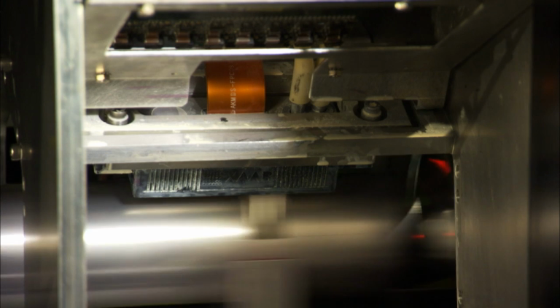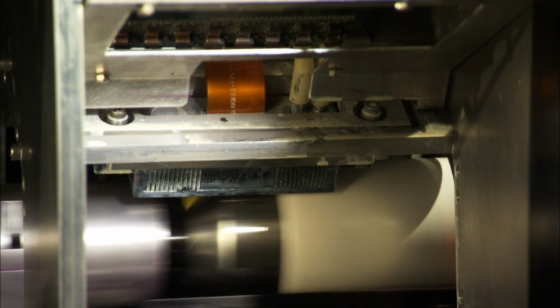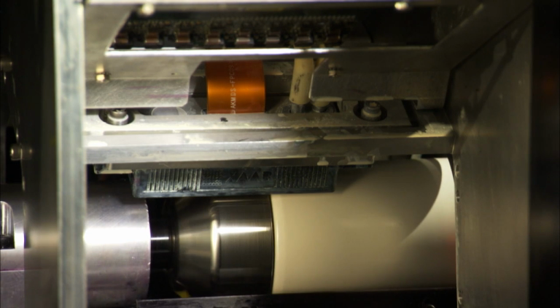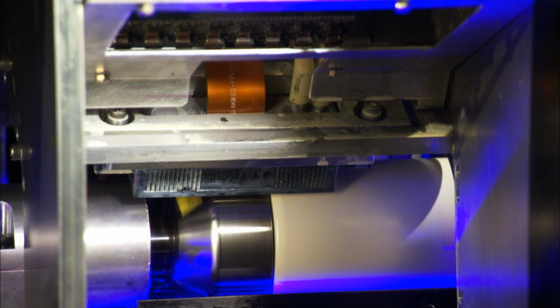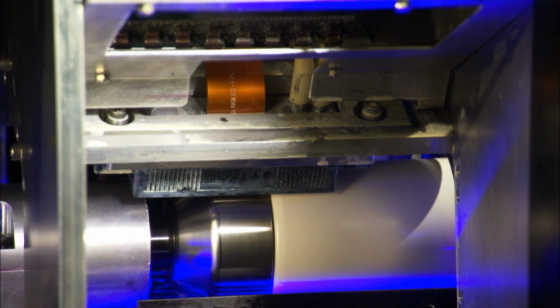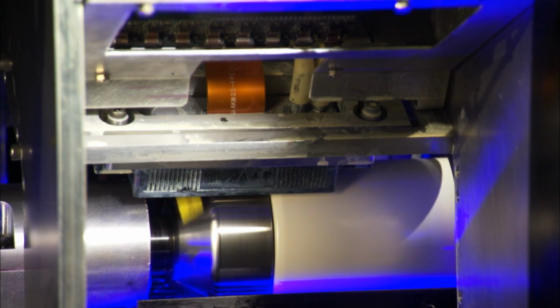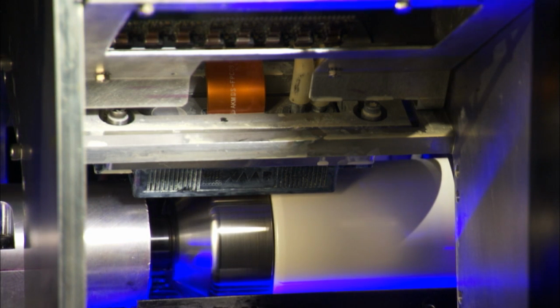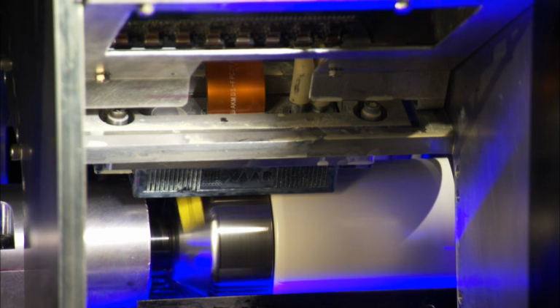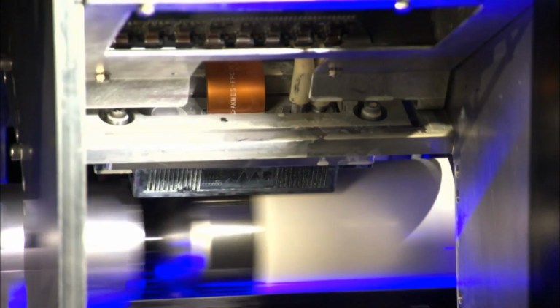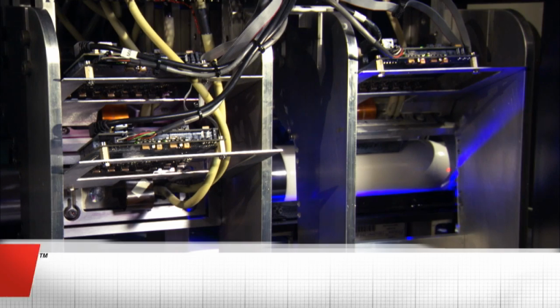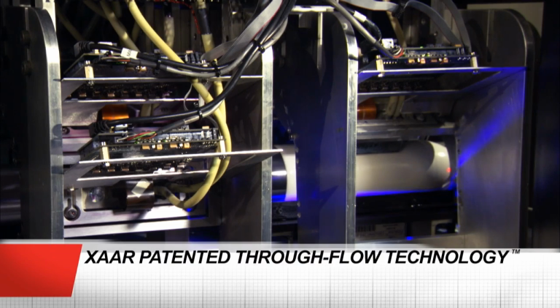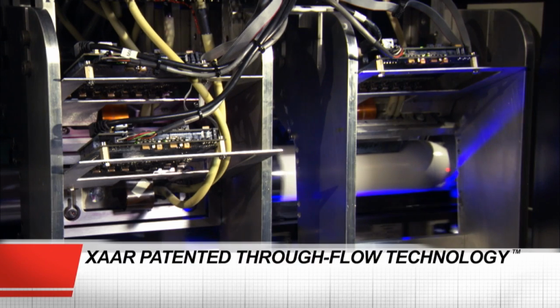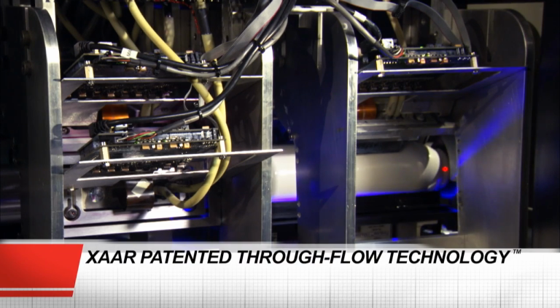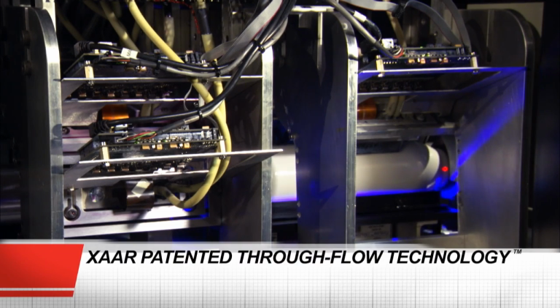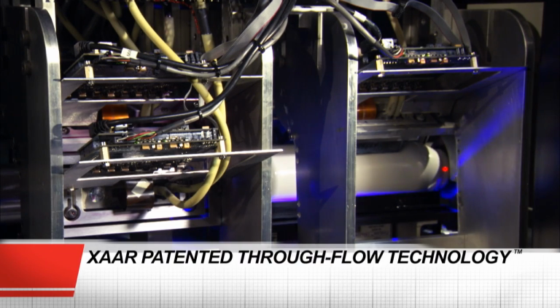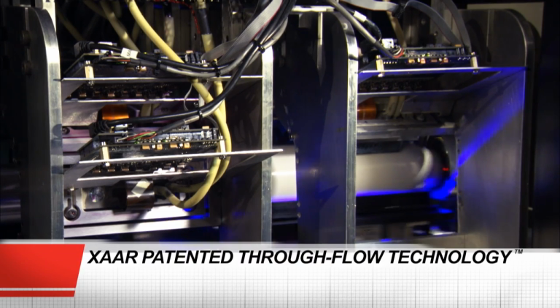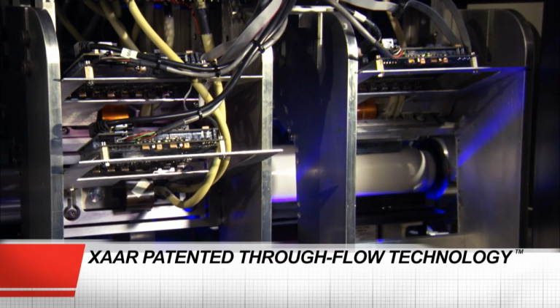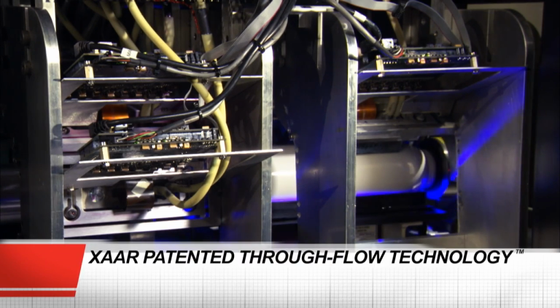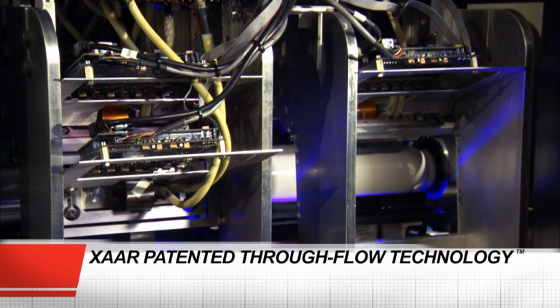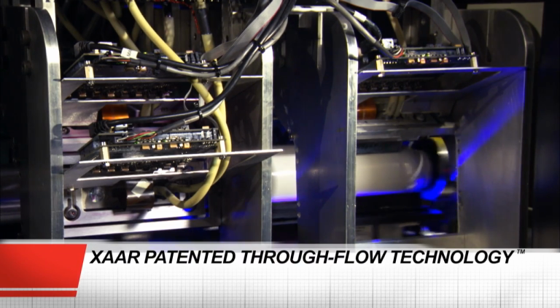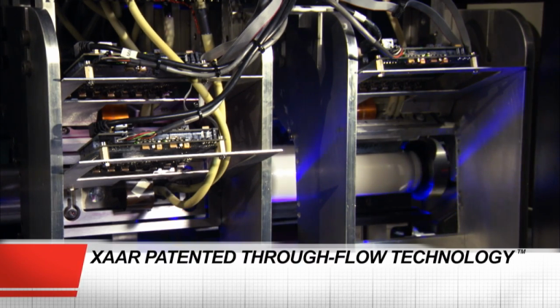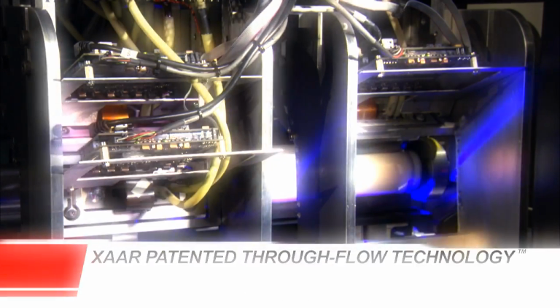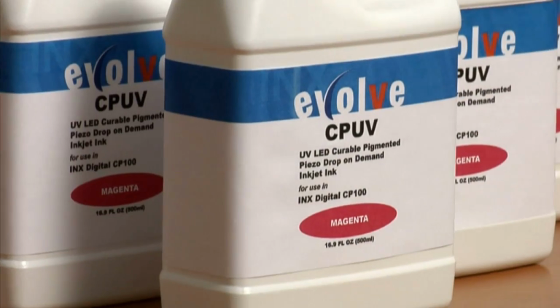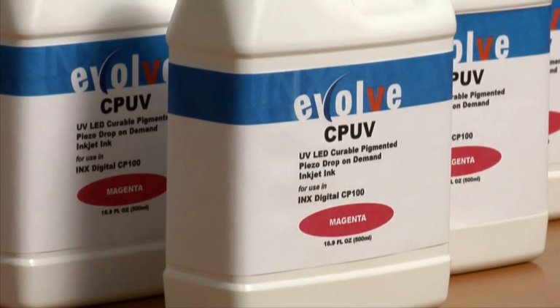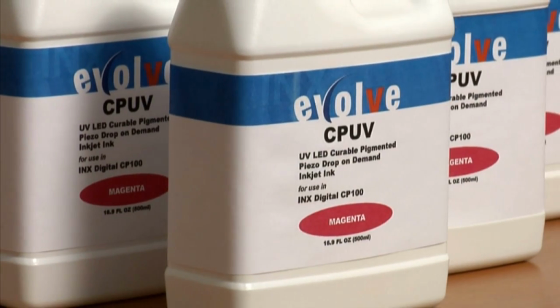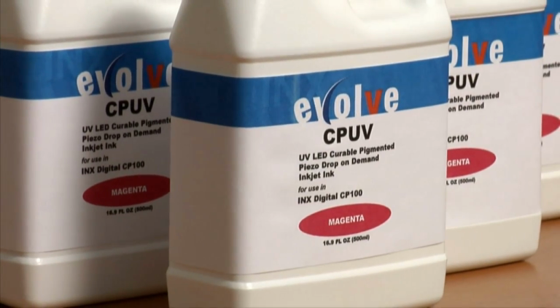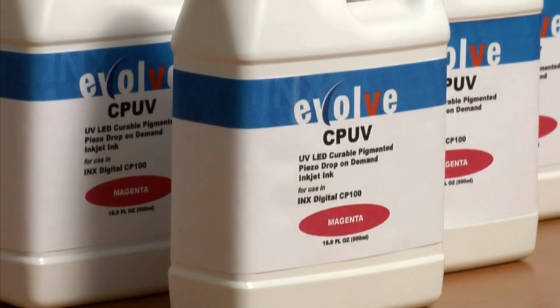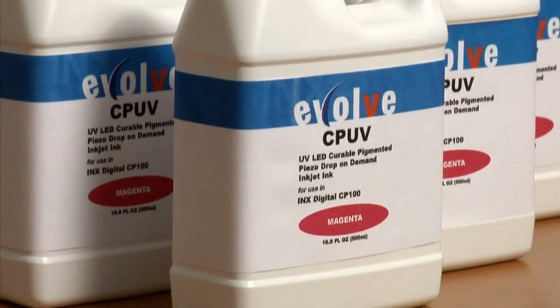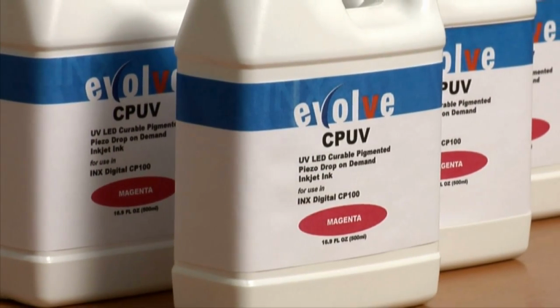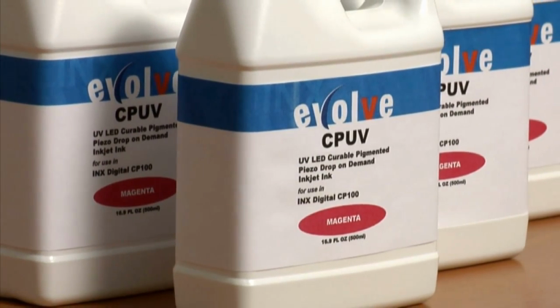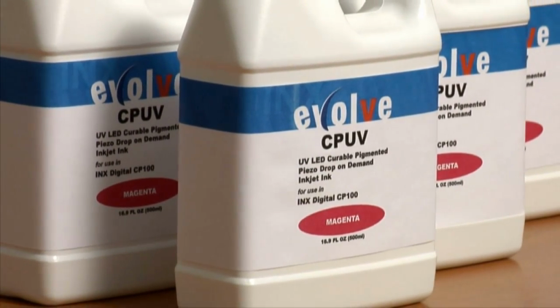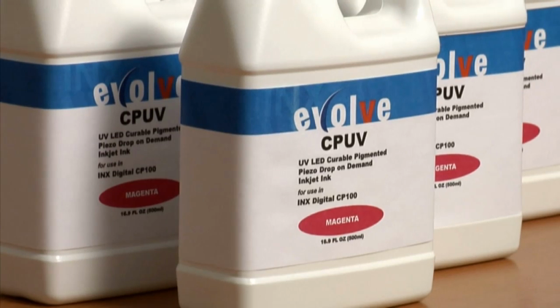UV LED curing, plus ZAR patented through-flow printhead technology and Inks Digital UV curable inks.